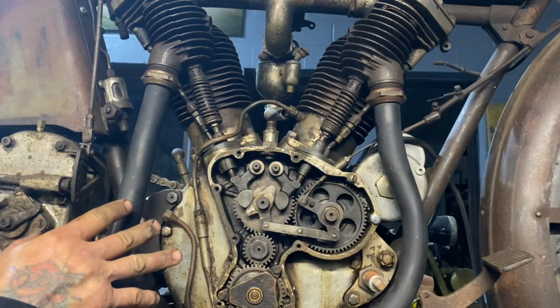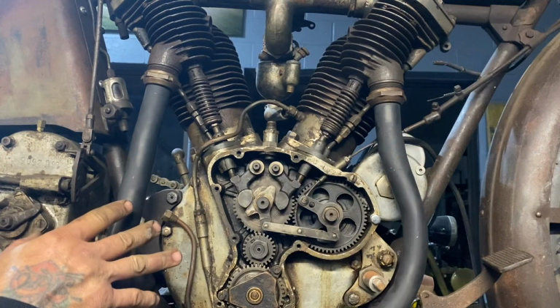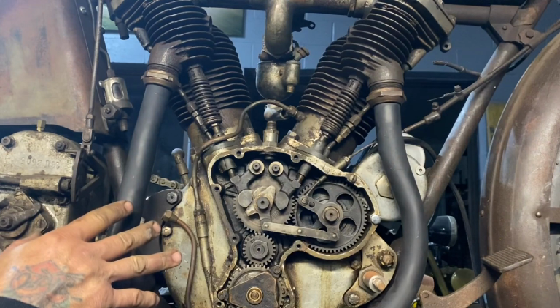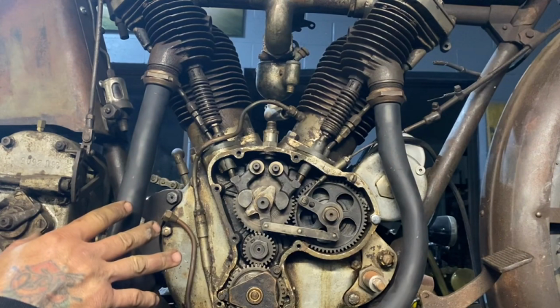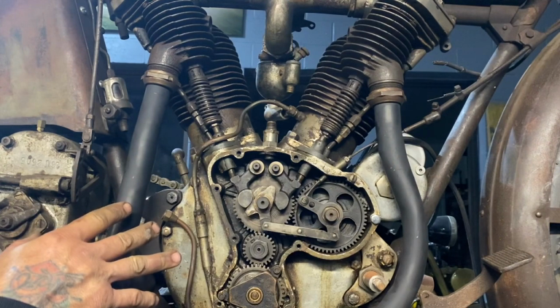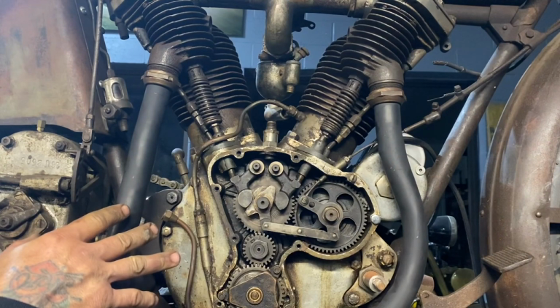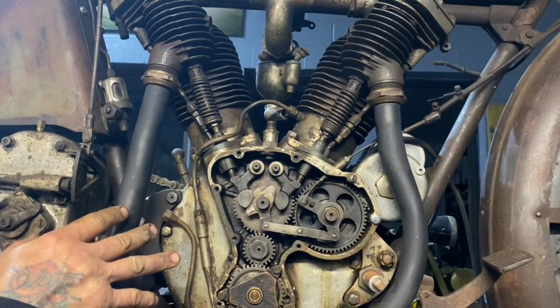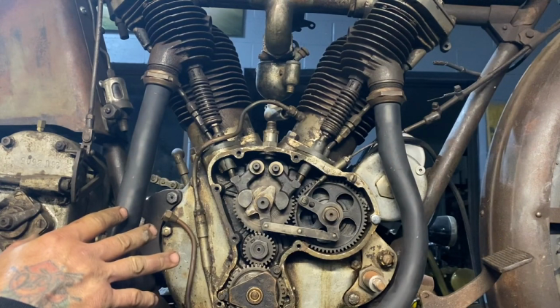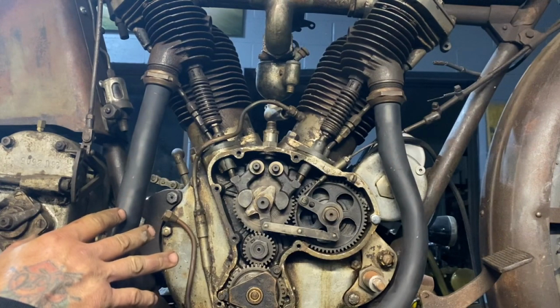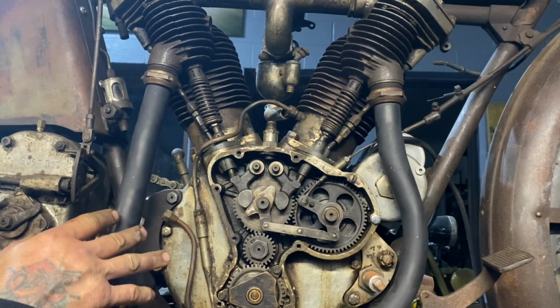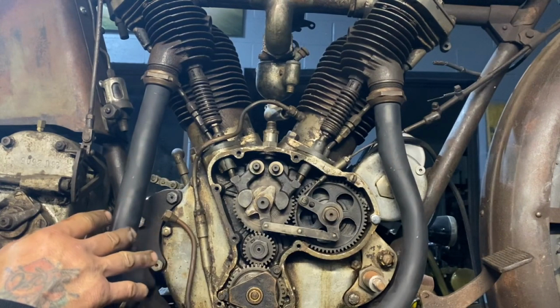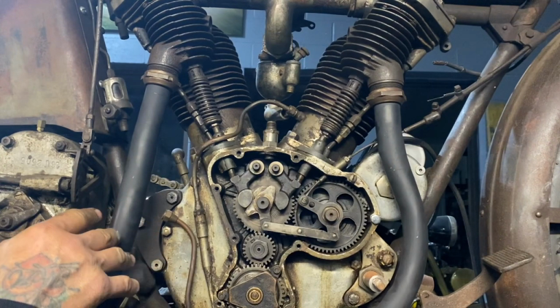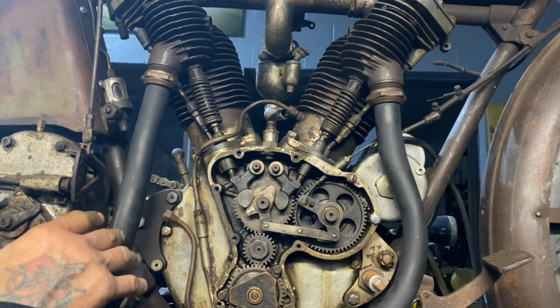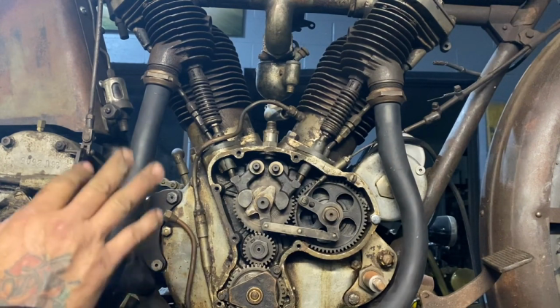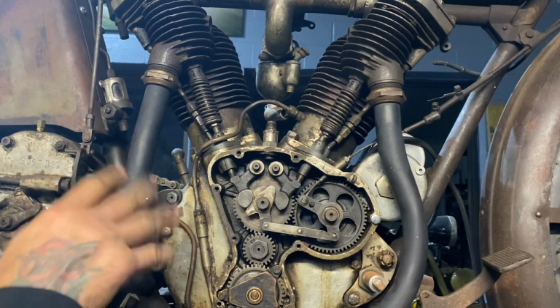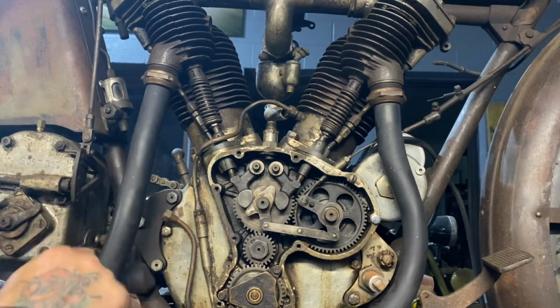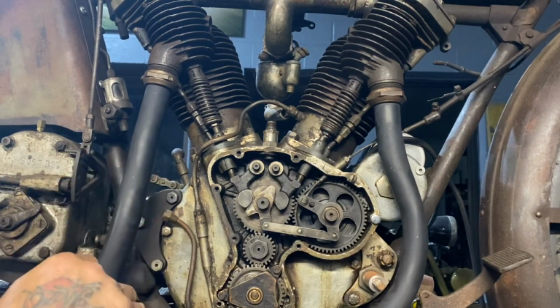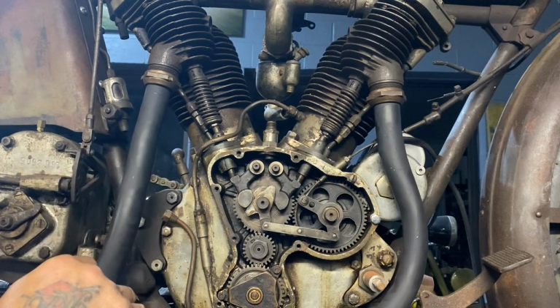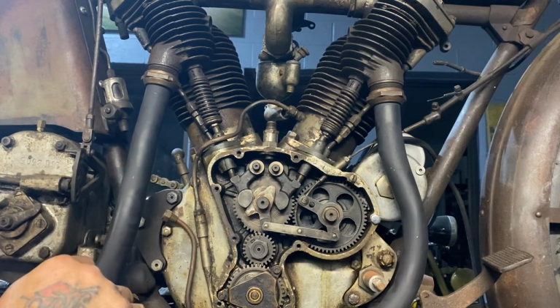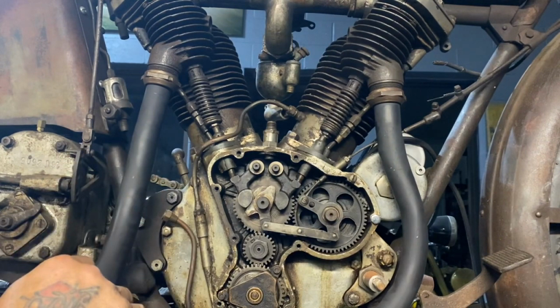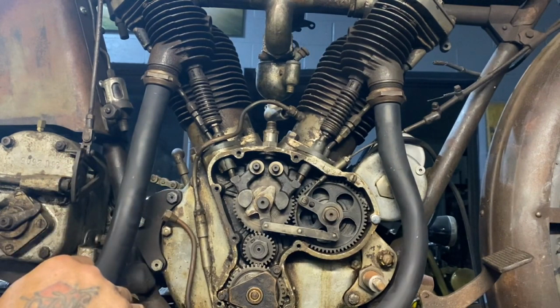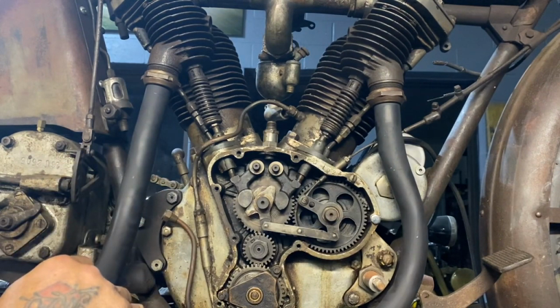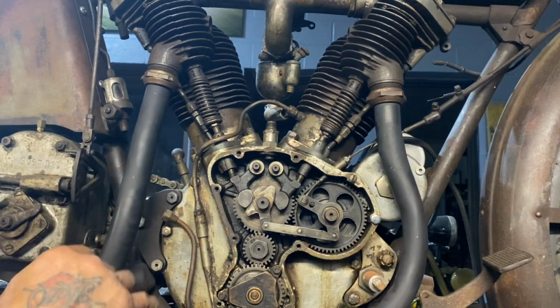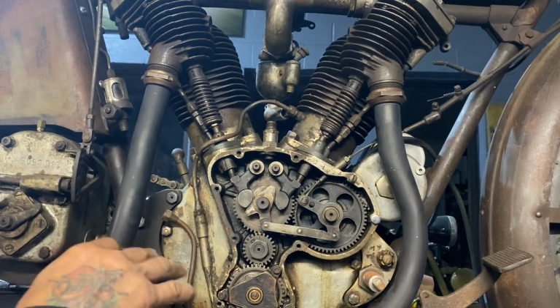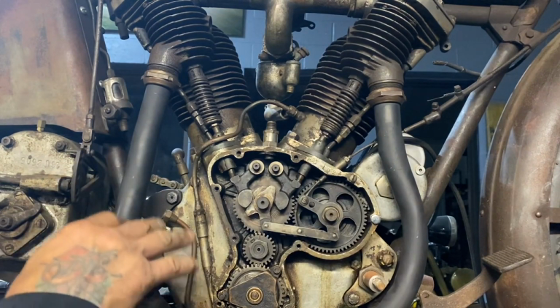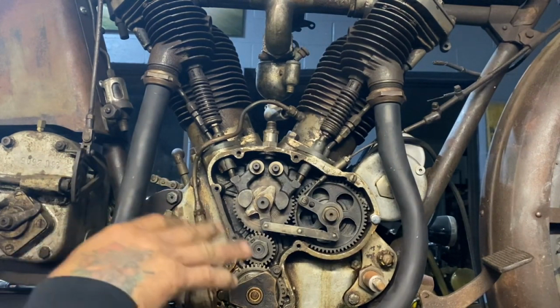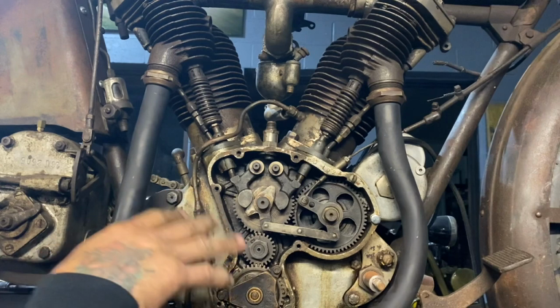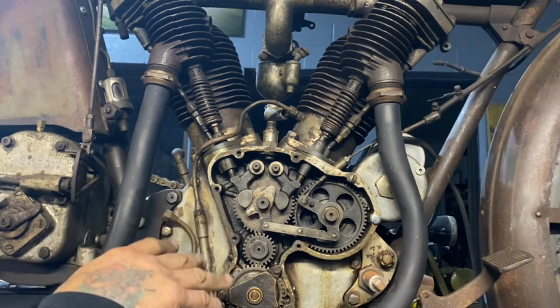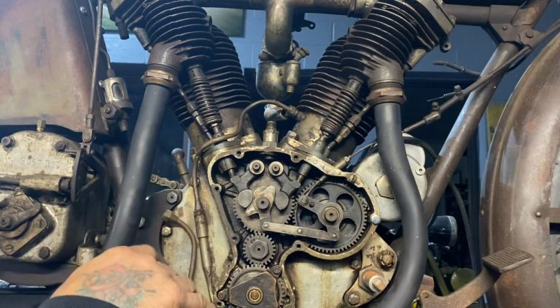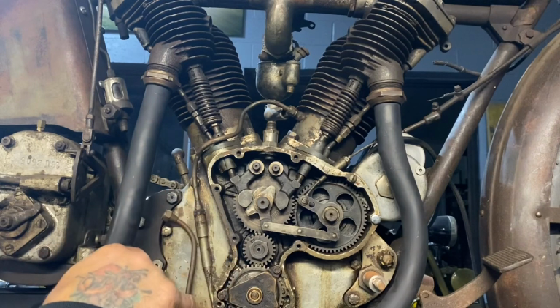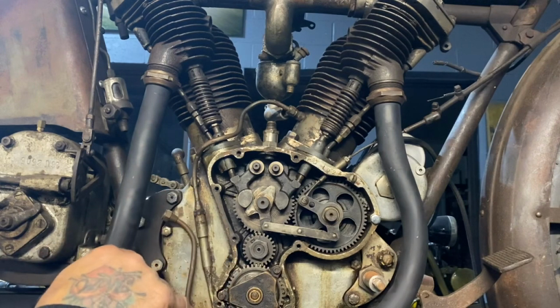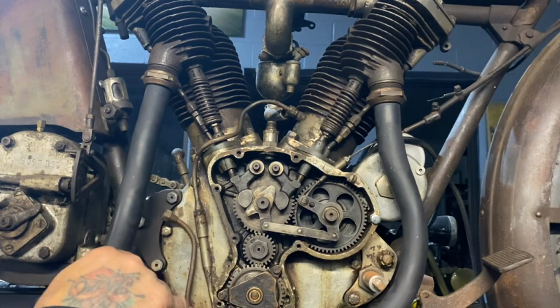1916 Thor Model U Twin. I'm going to roll this engine over and let you see everything that's going on inside of it.